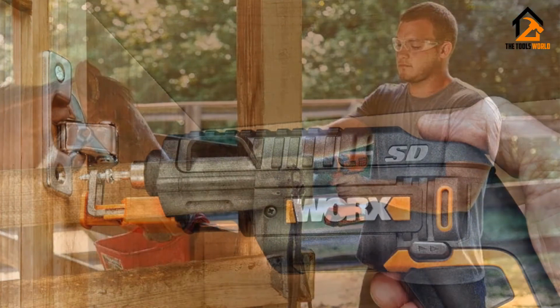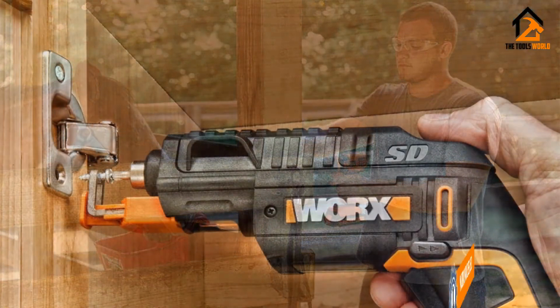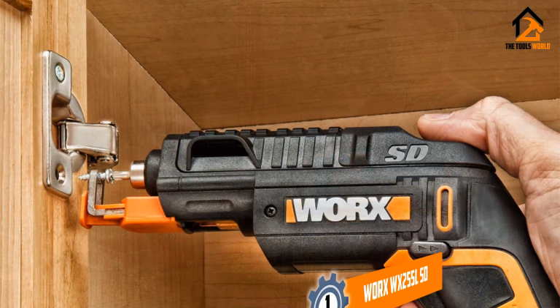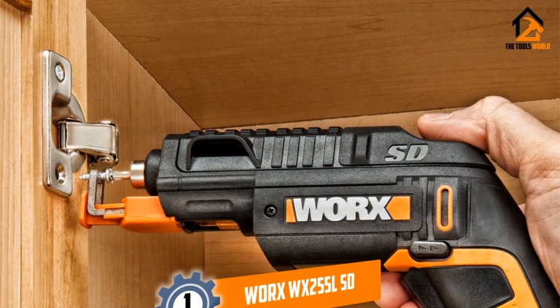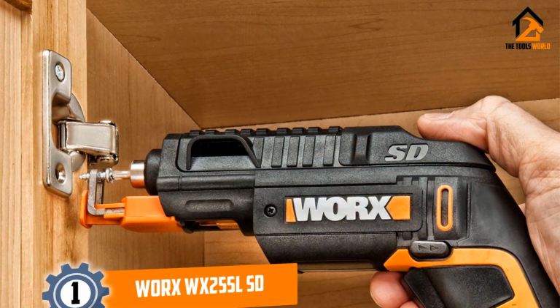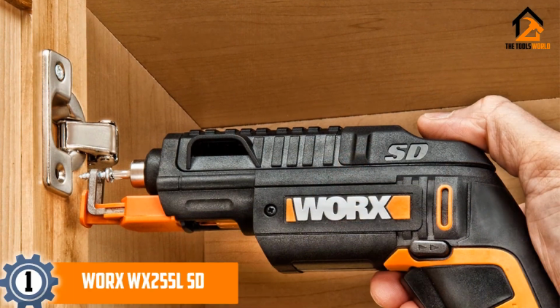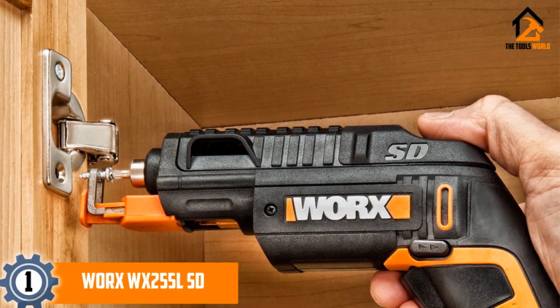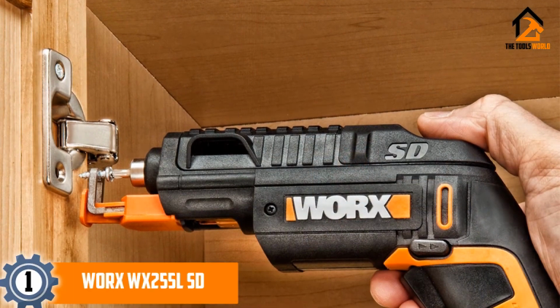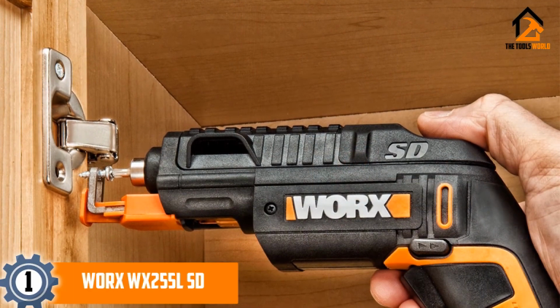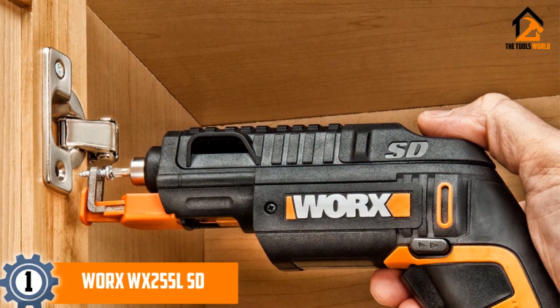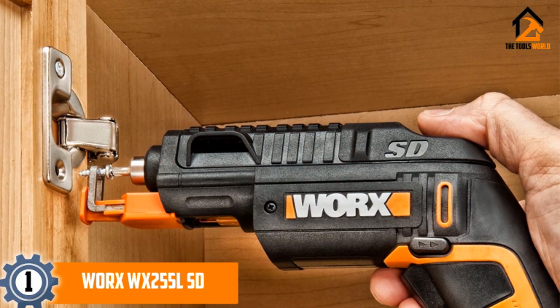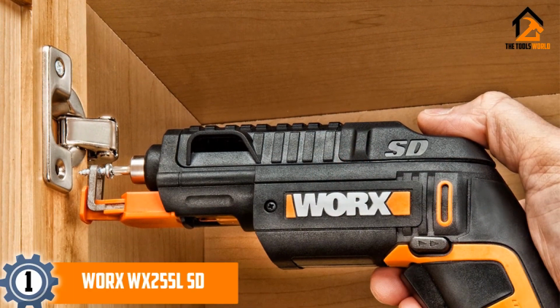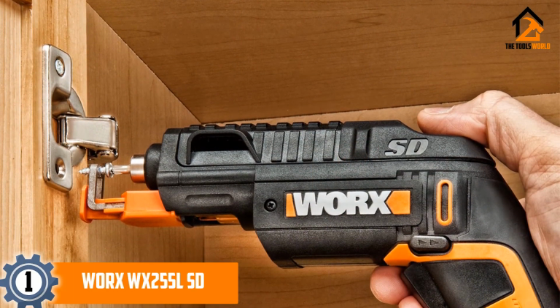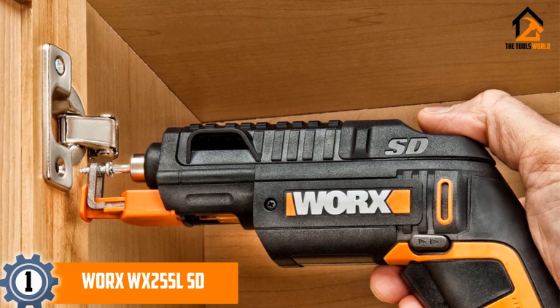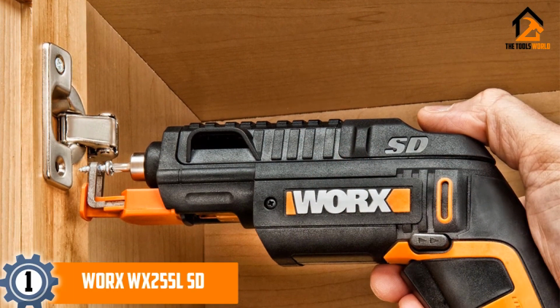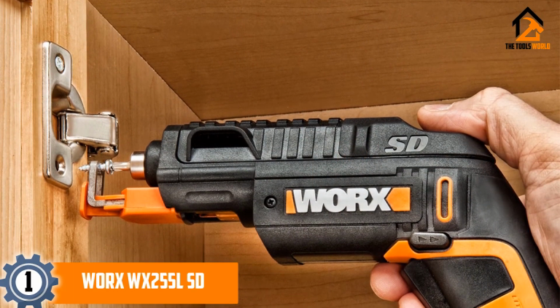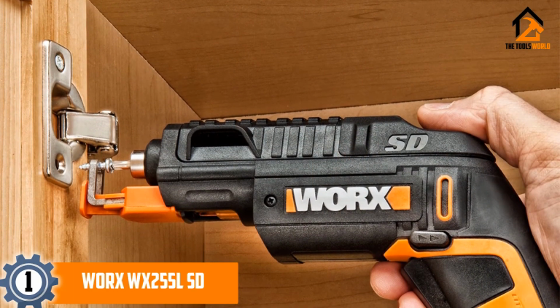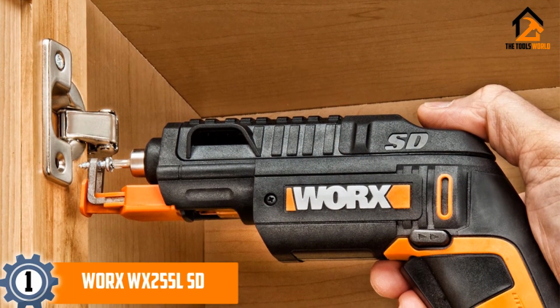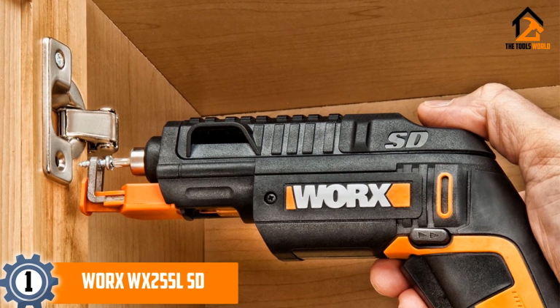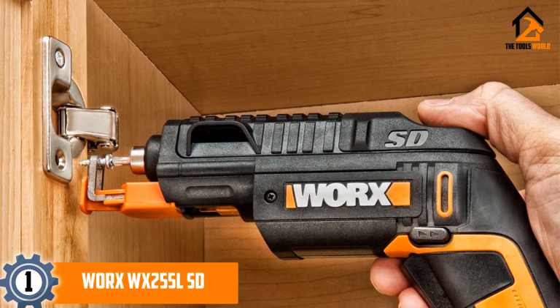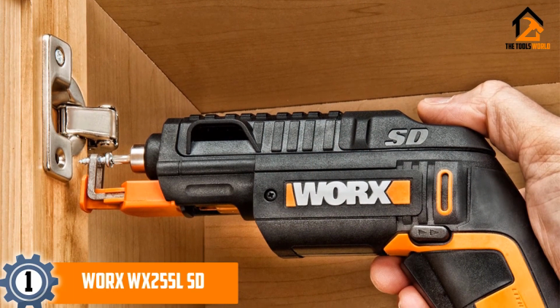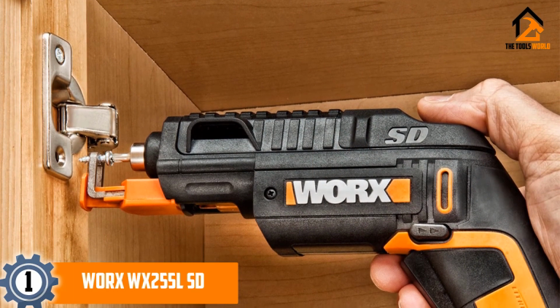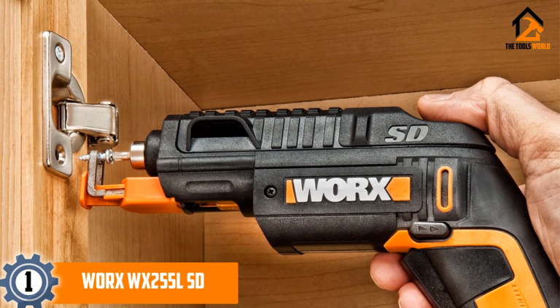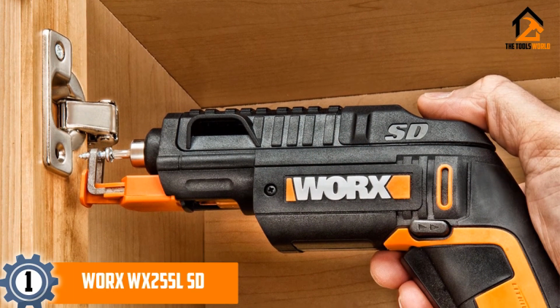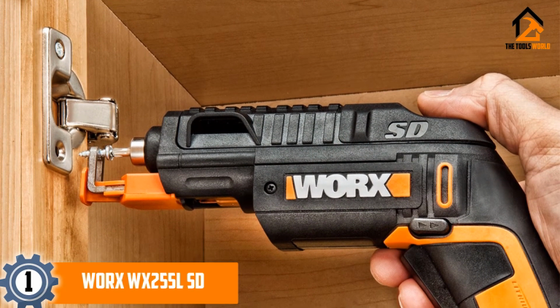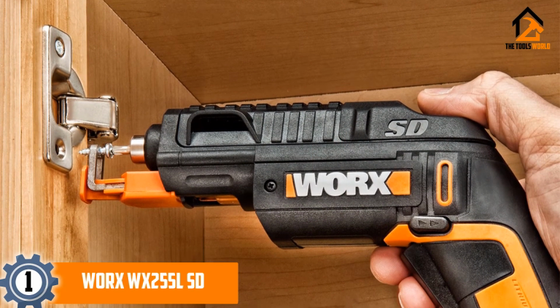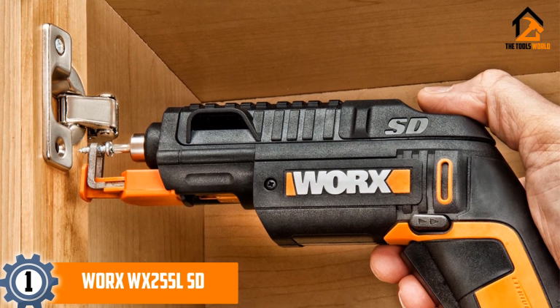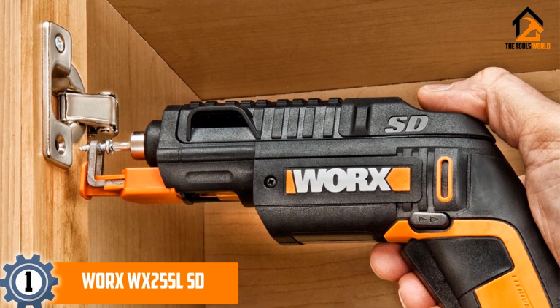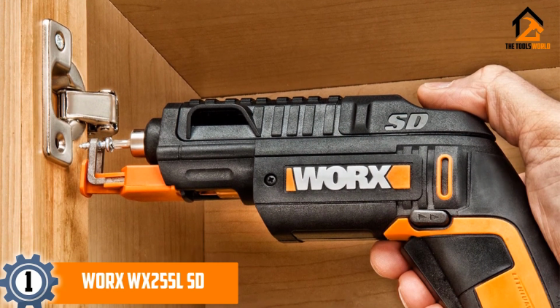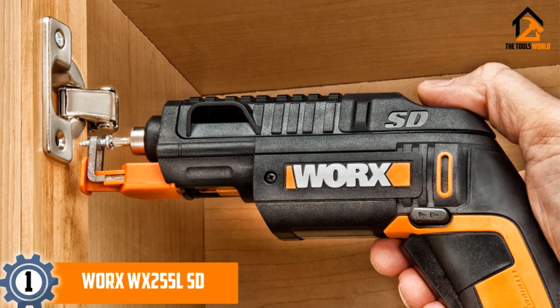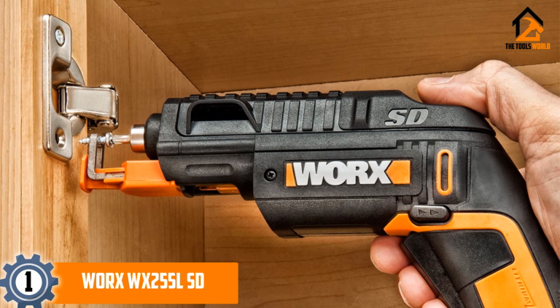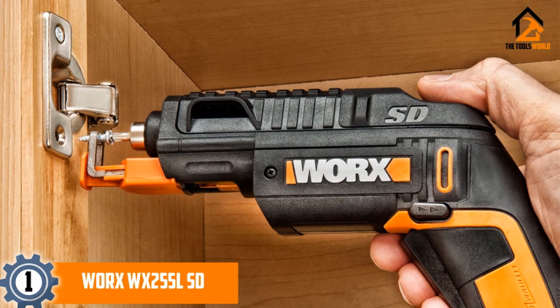At number 1: WORX WX255LSD Semi-Automatic Power Screwdriver.